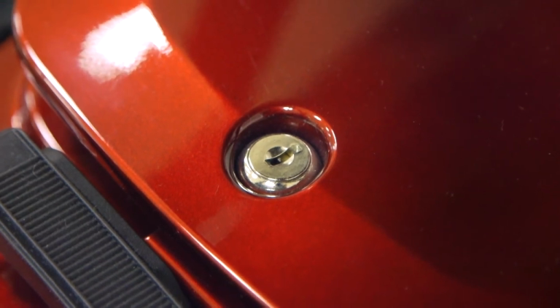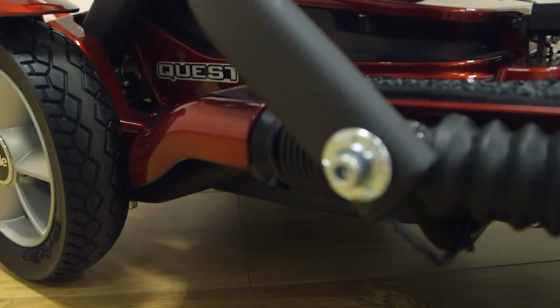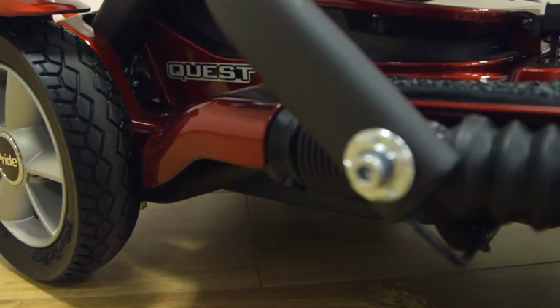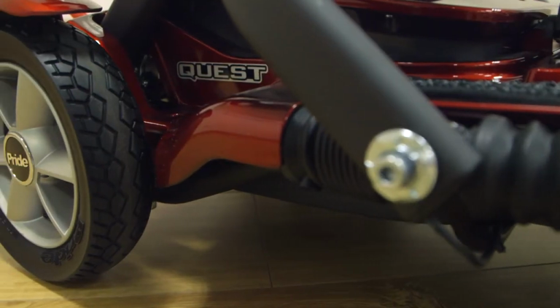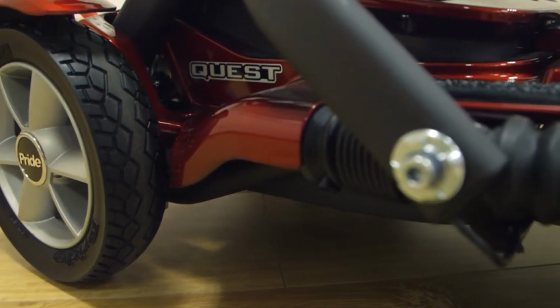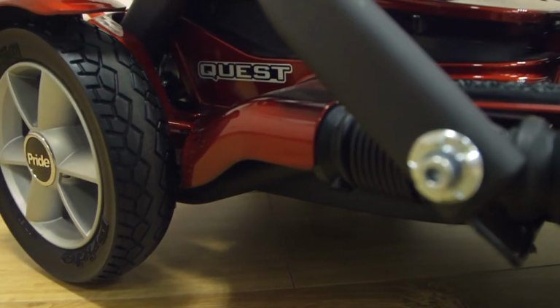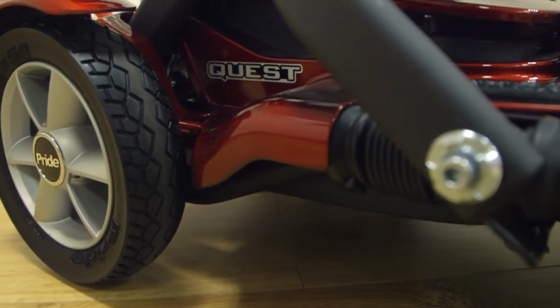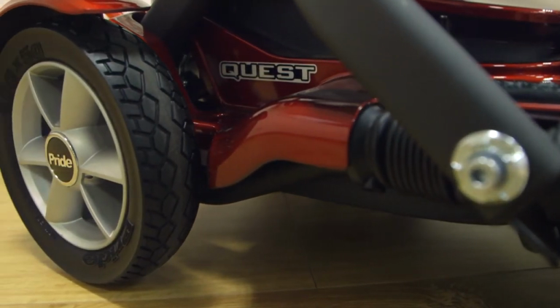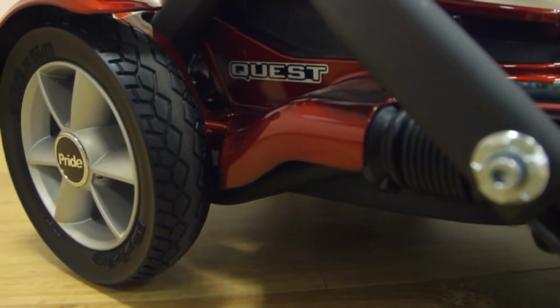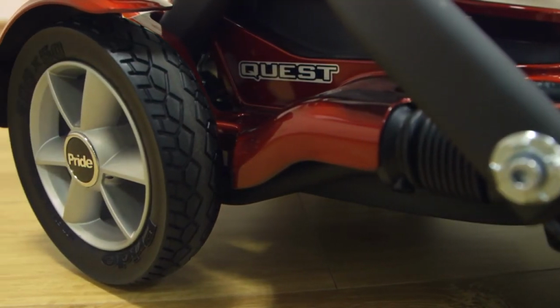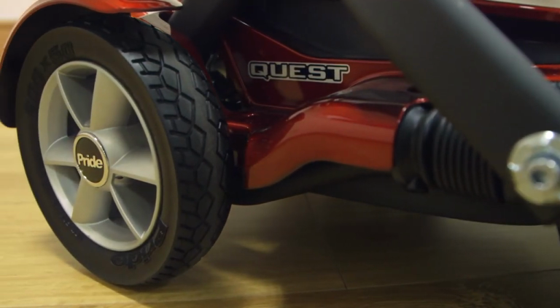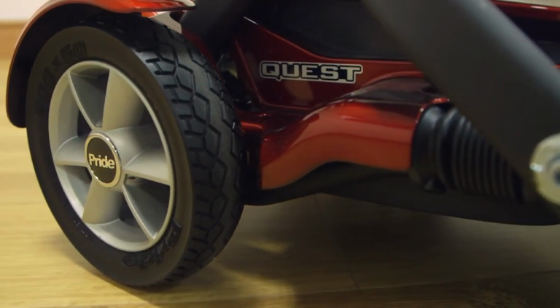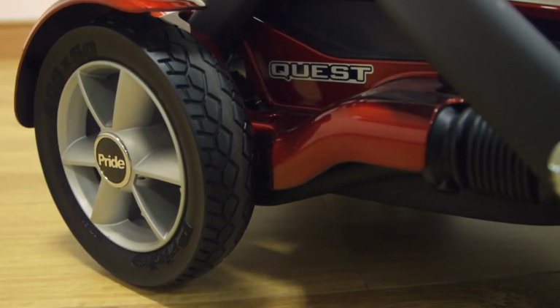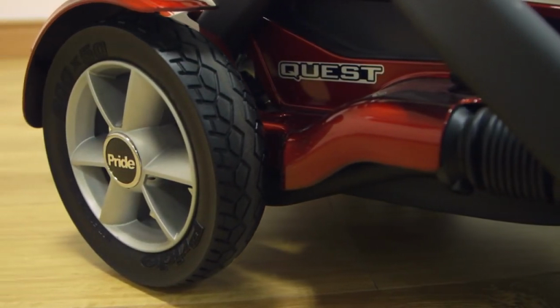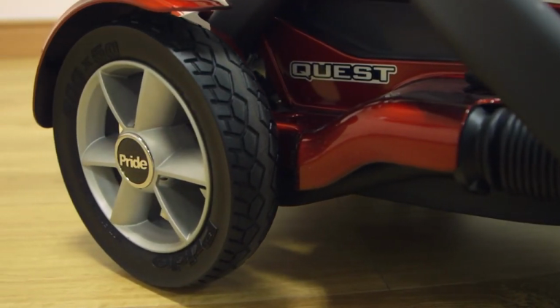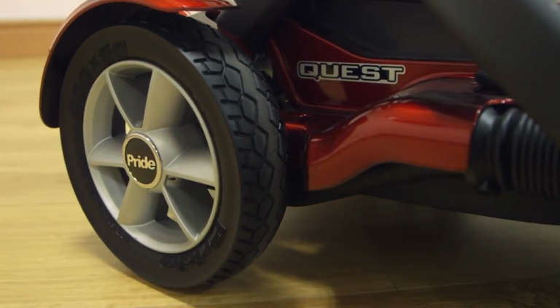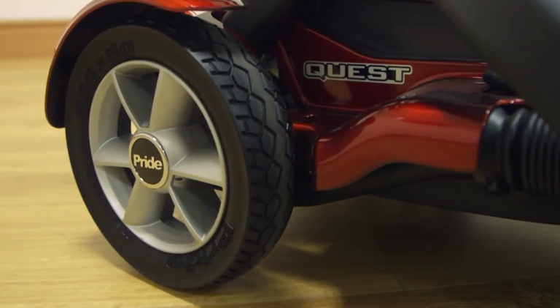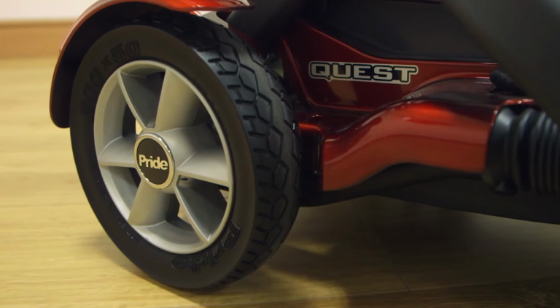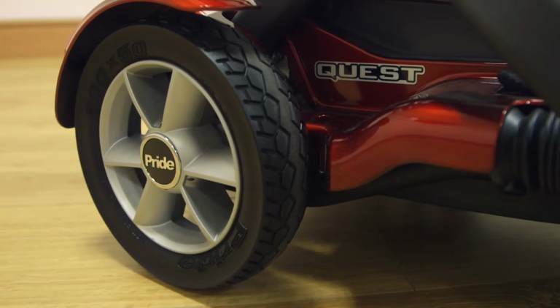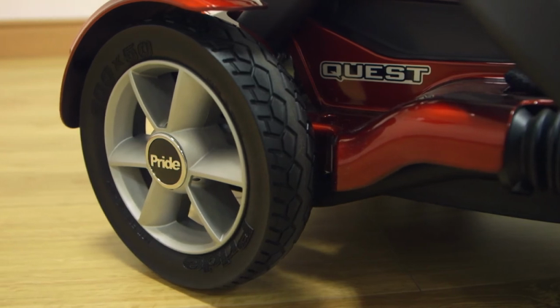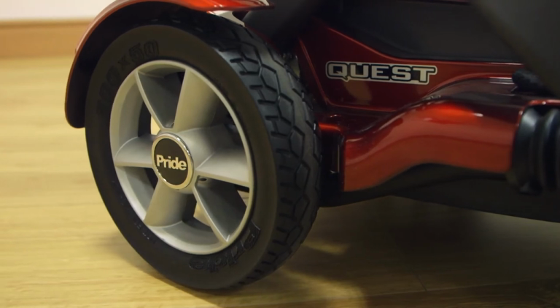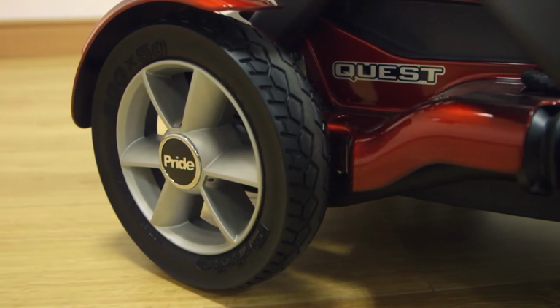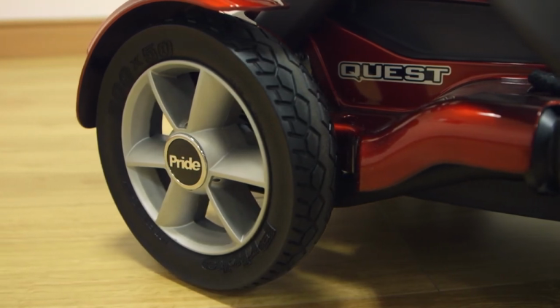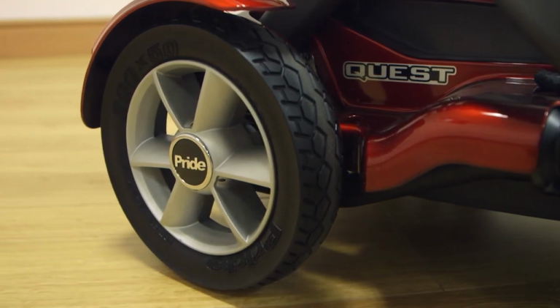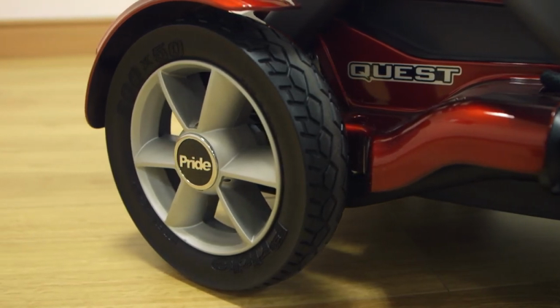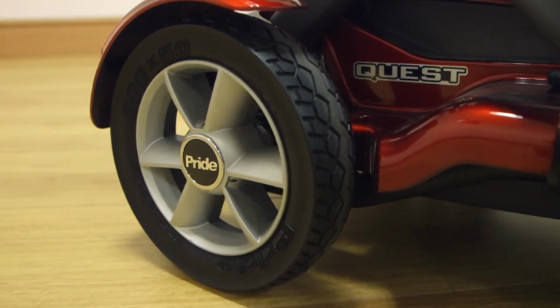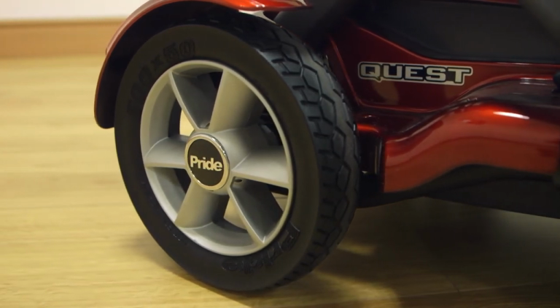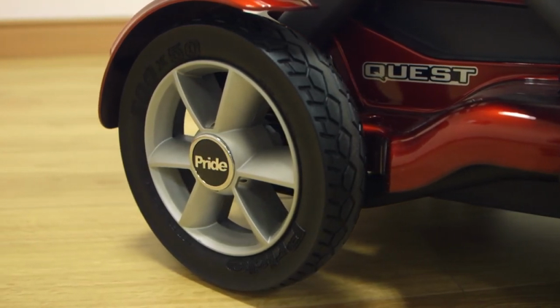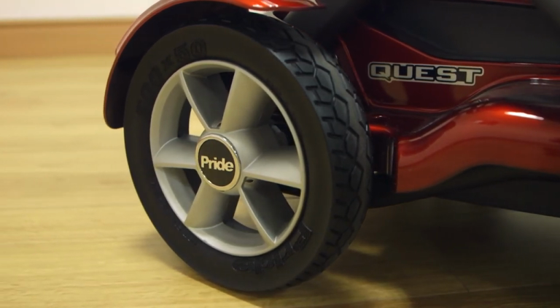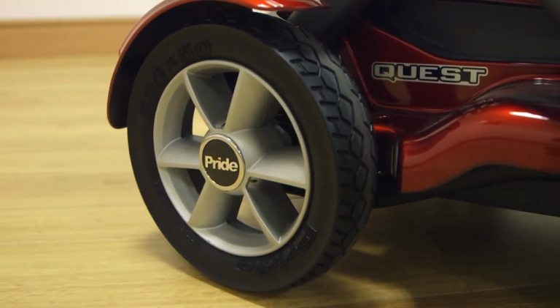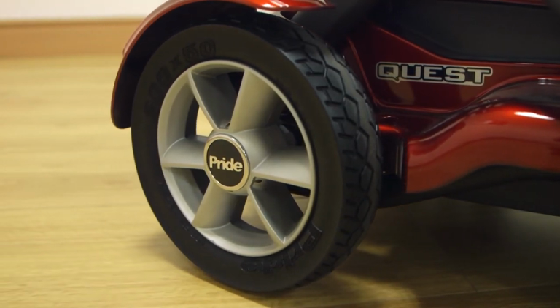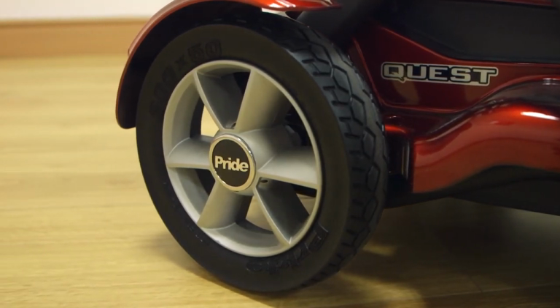This scooter can carry a maximum user weight of 18 stone, and its solid tyres make it highly durable.